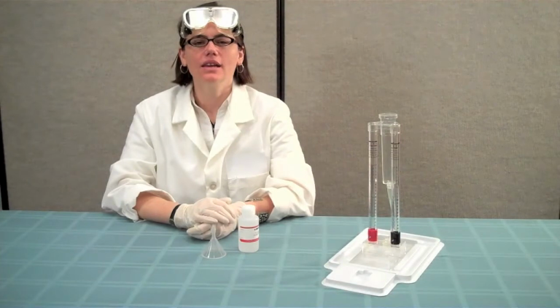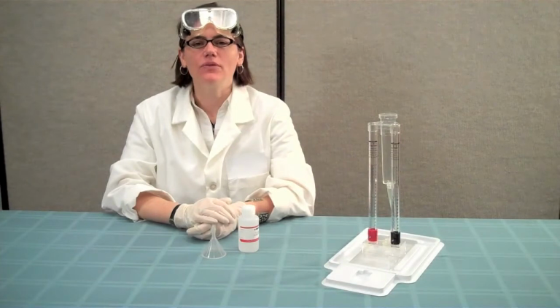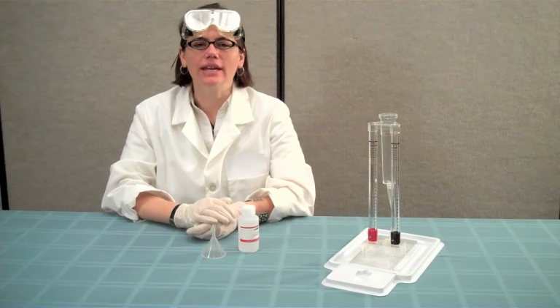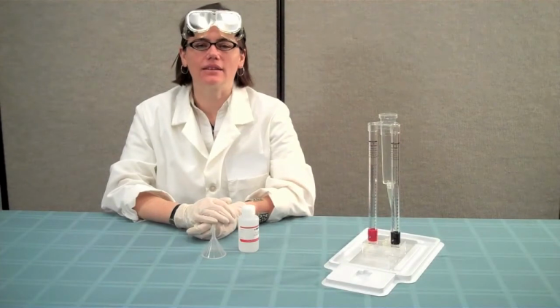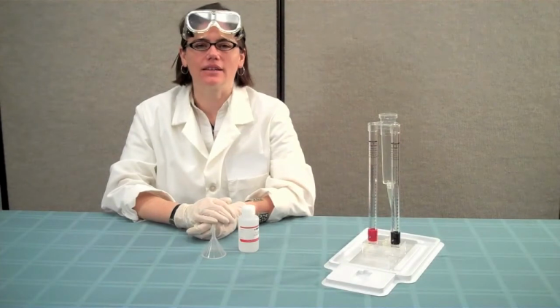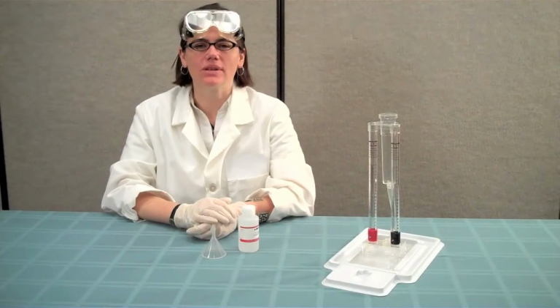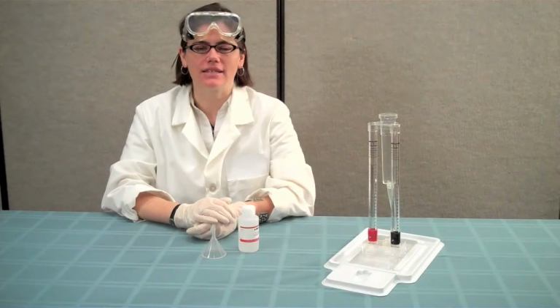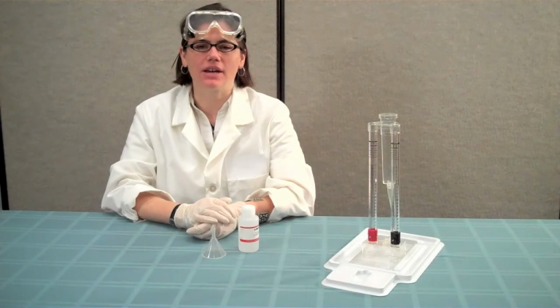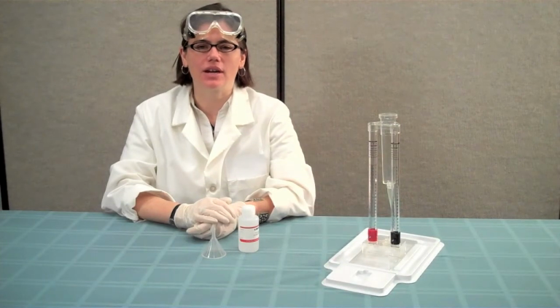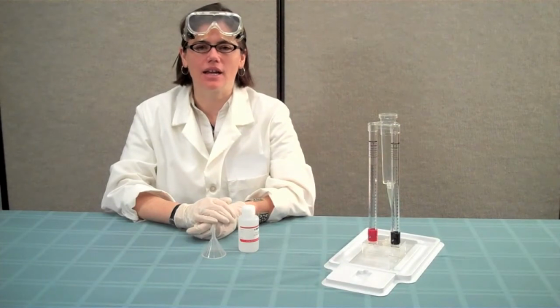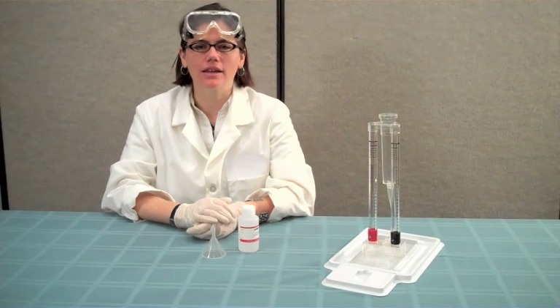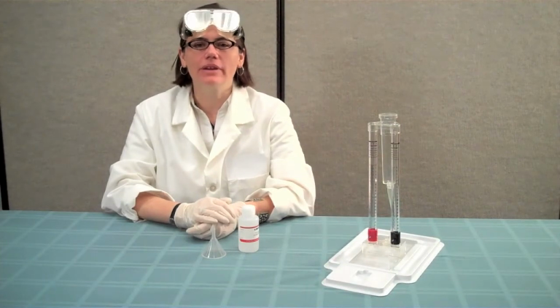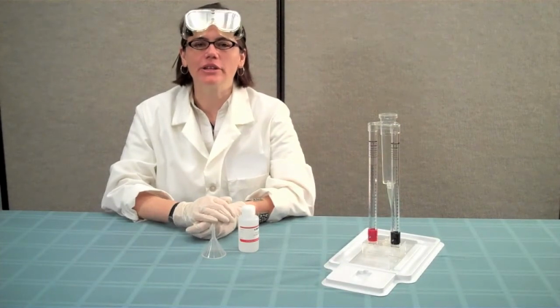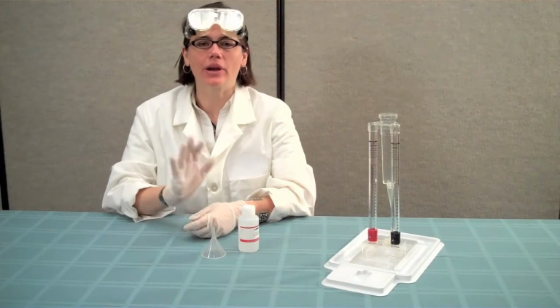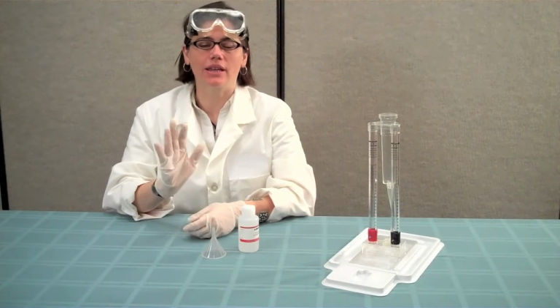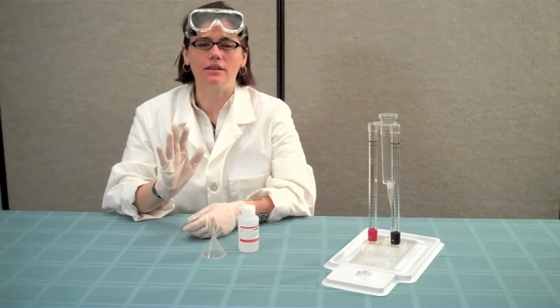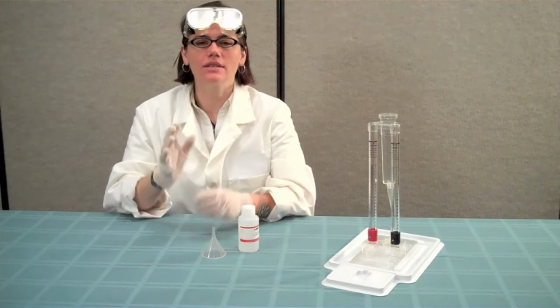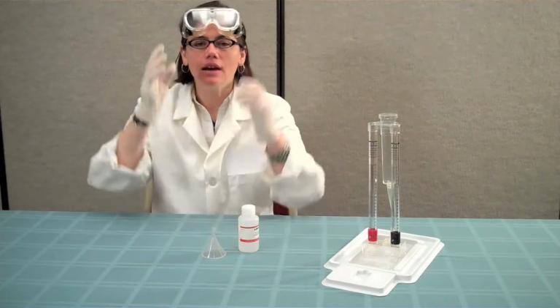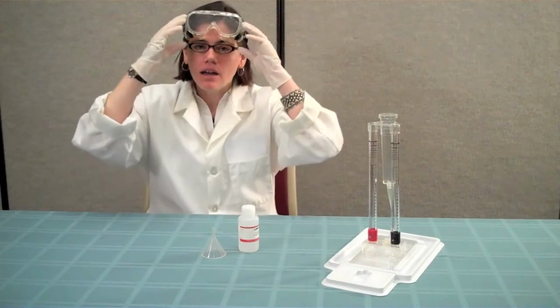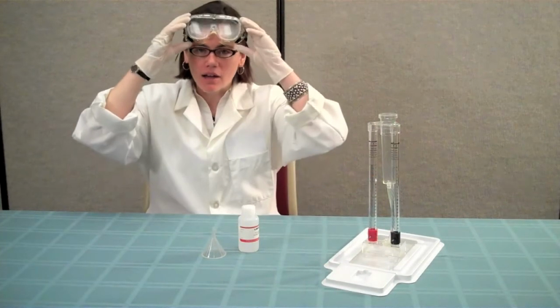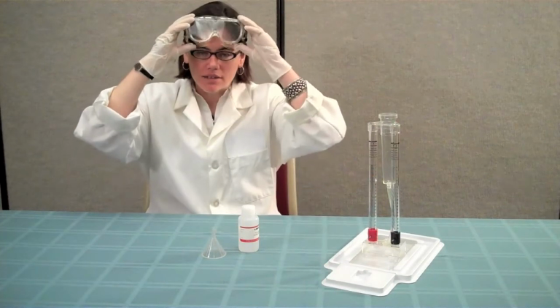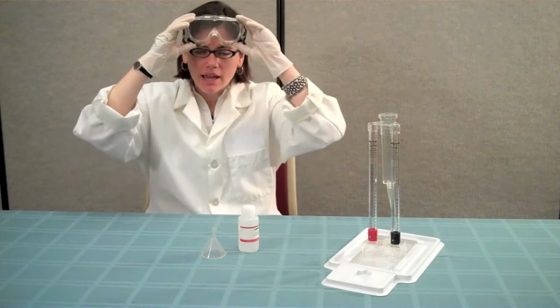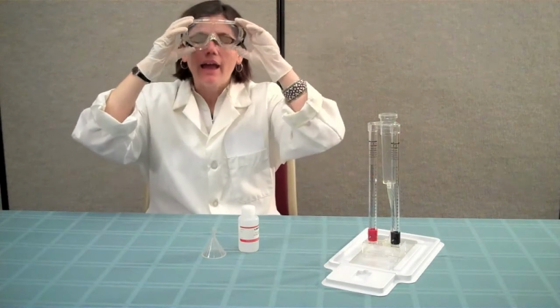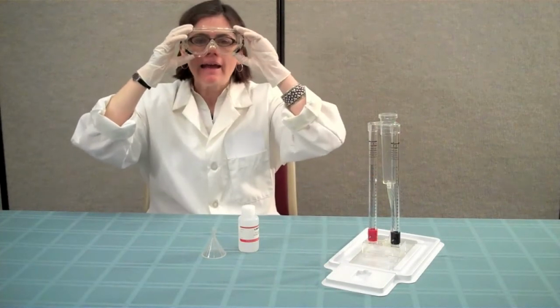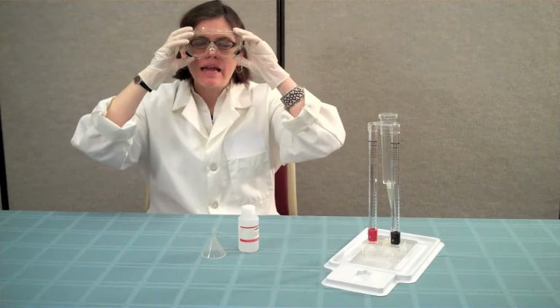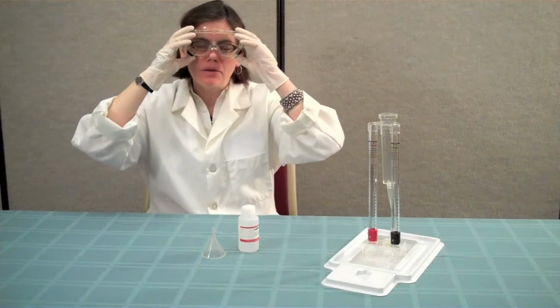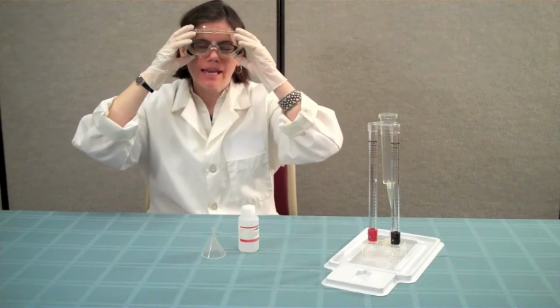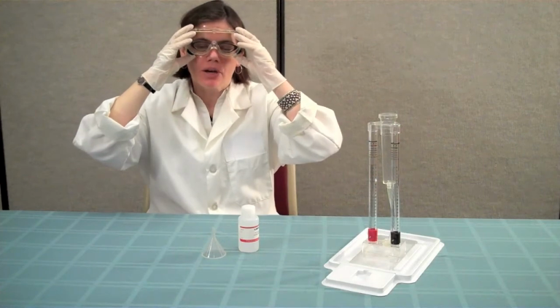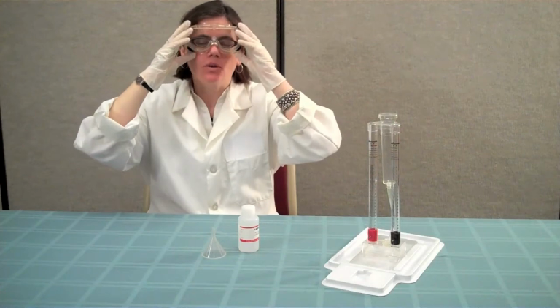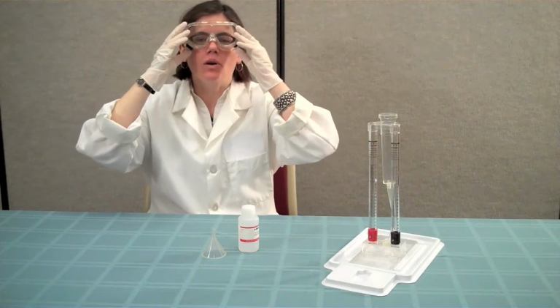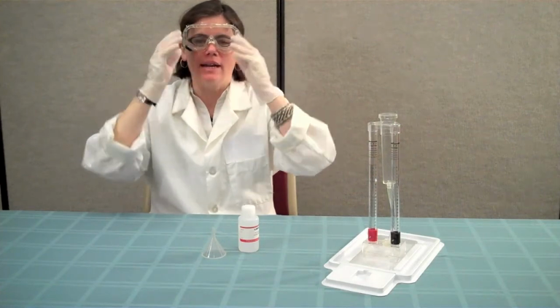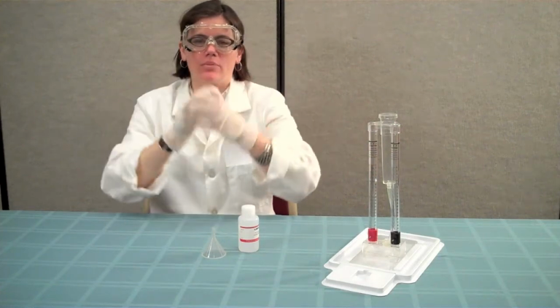Before handling the potassium hydroxide, make sure you're wearing gloves, goggles, and either a lab coat or an apron.